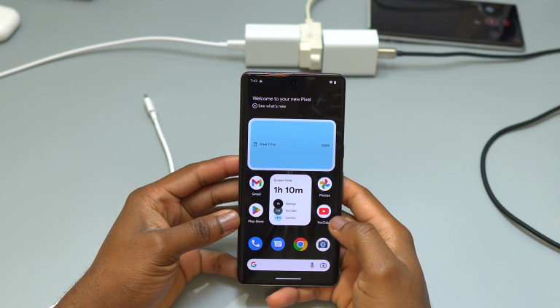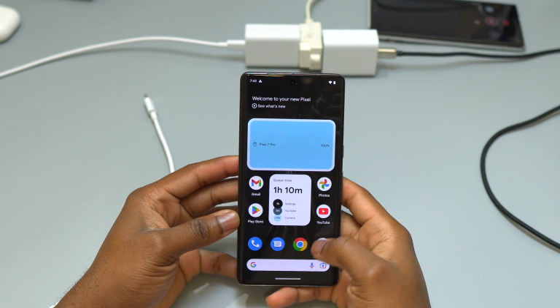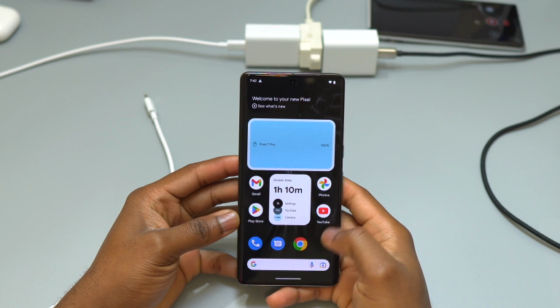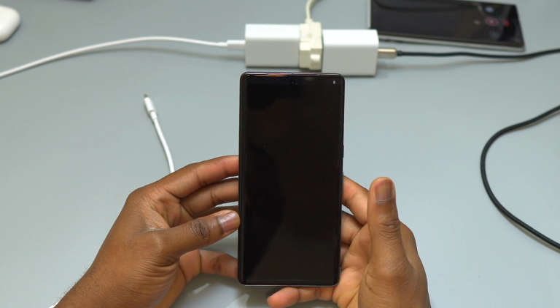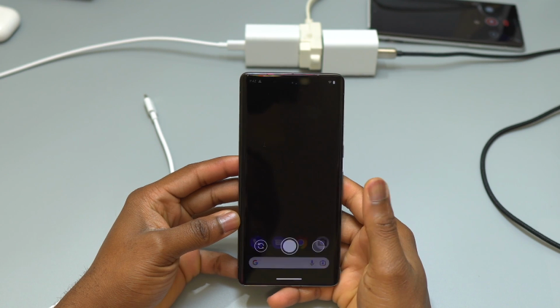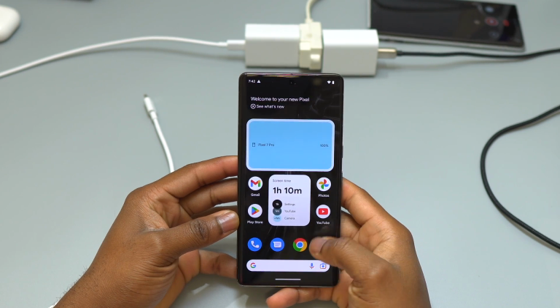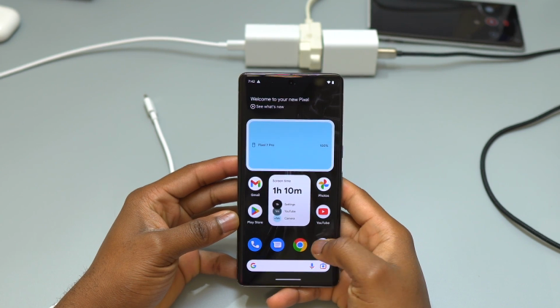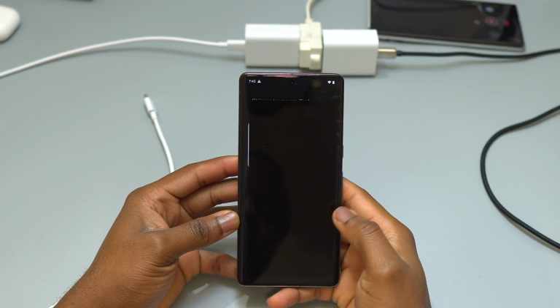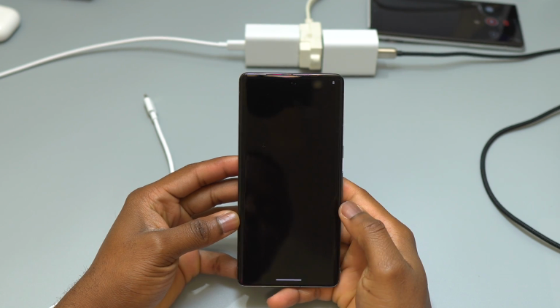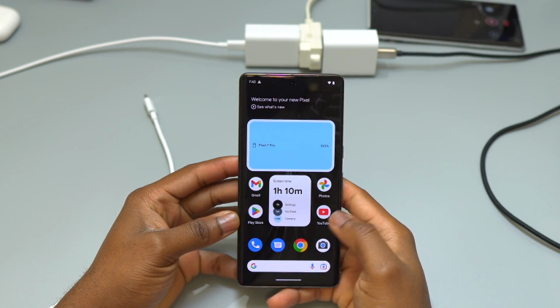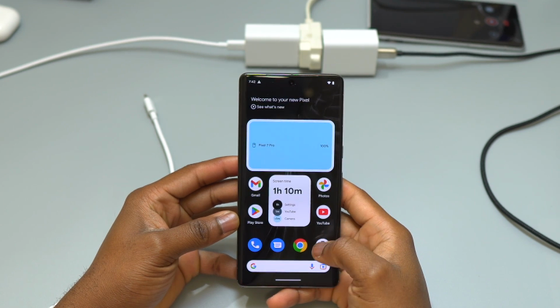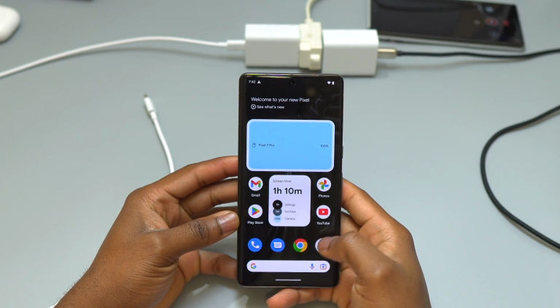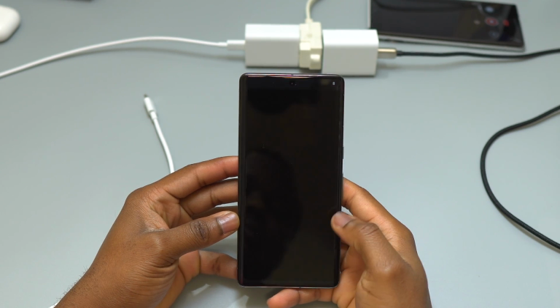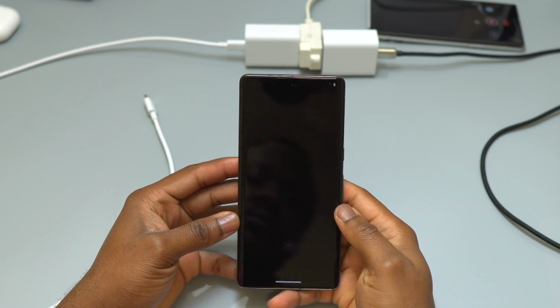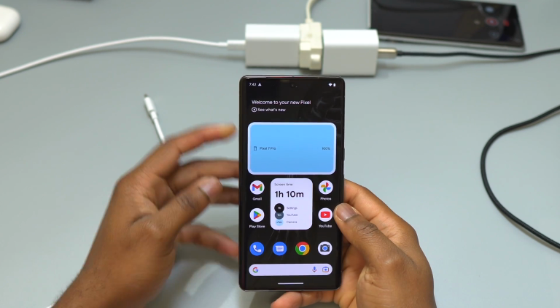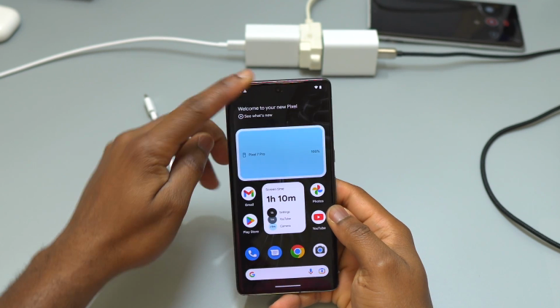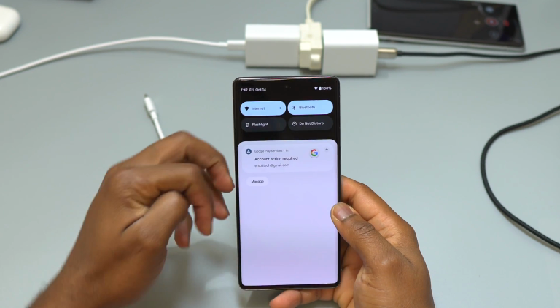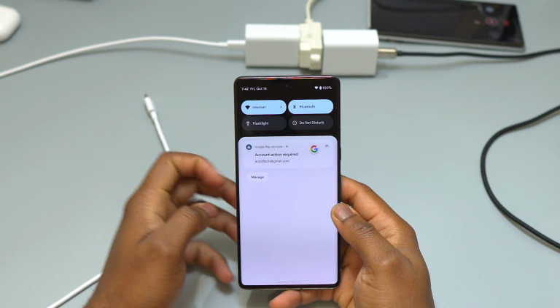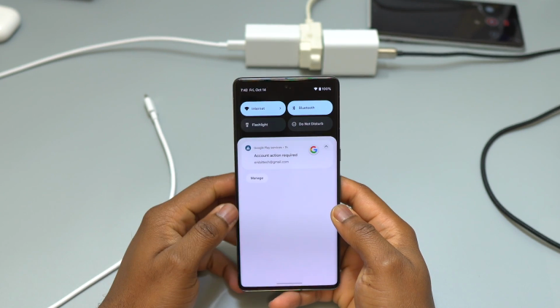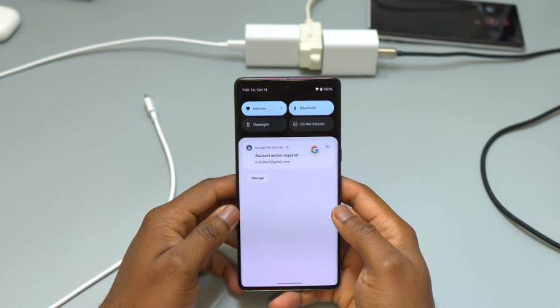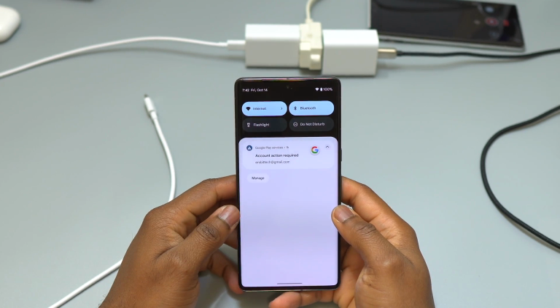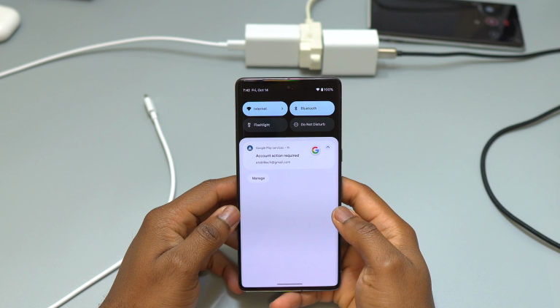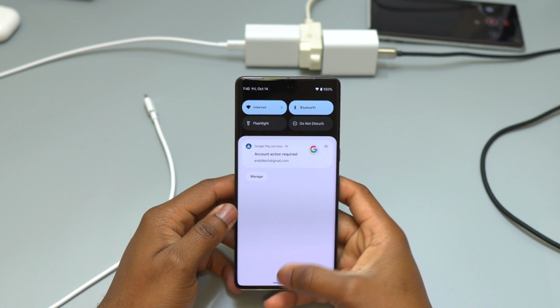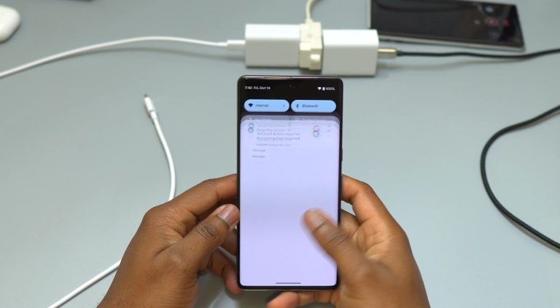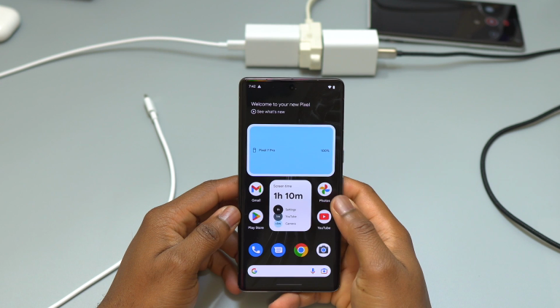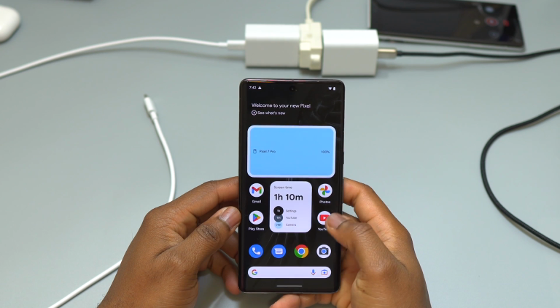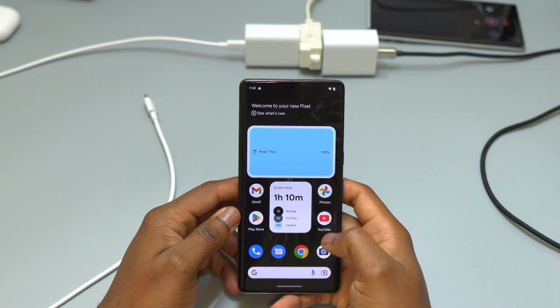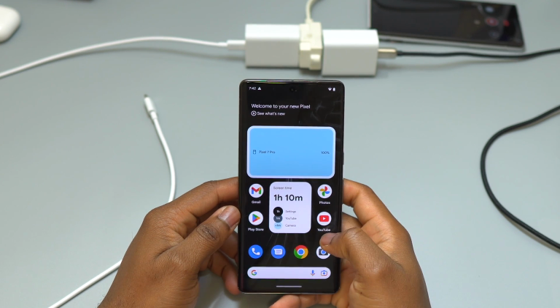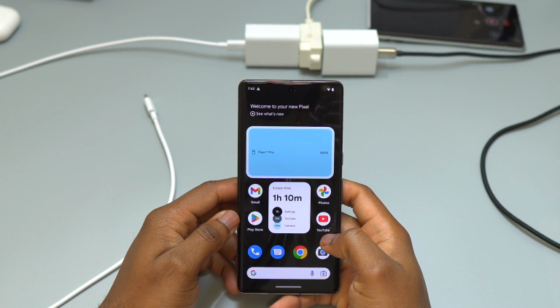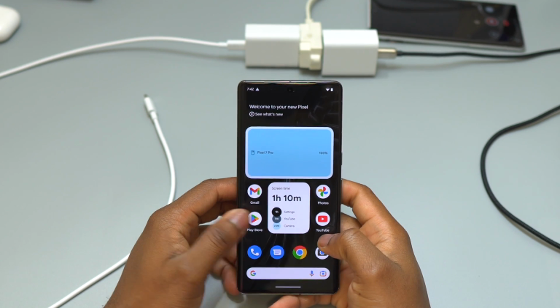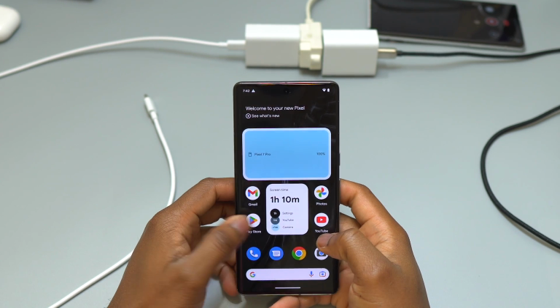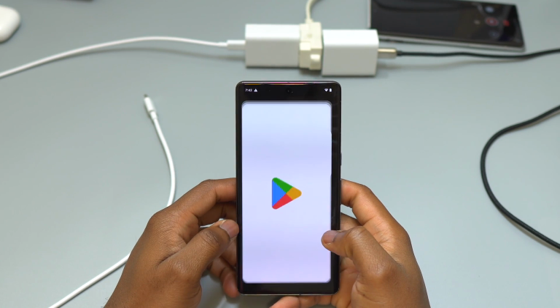Hey guys, welcome back to EarthBeat. In this video, I'm going to show you how you can fix the camera problem on your Pixel 7 Pro.